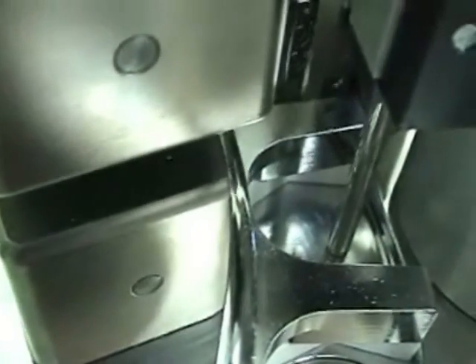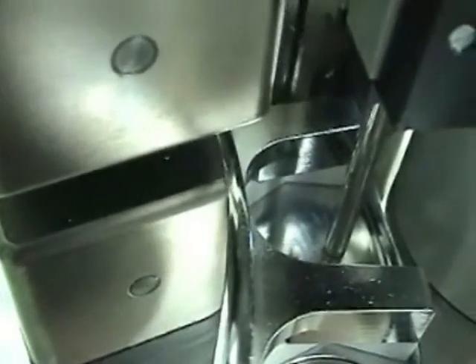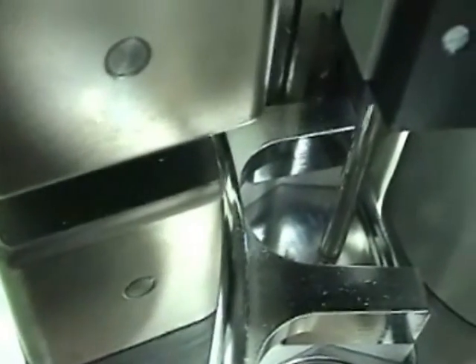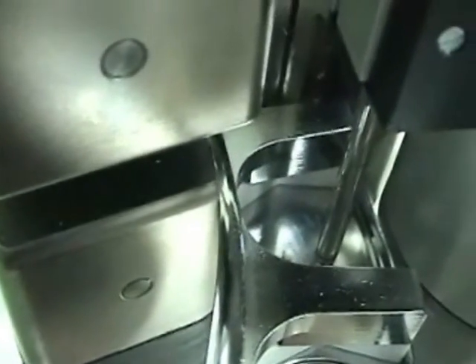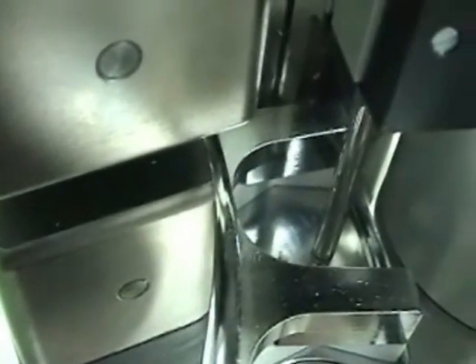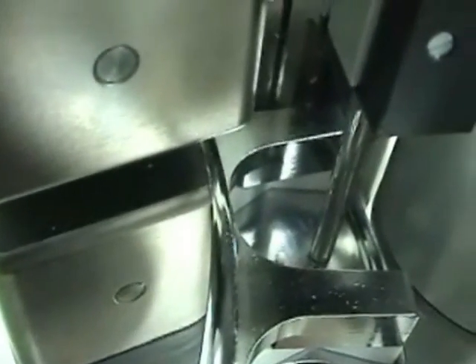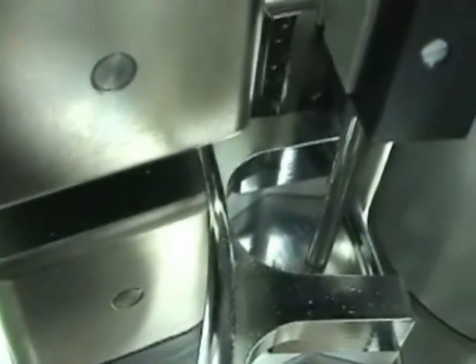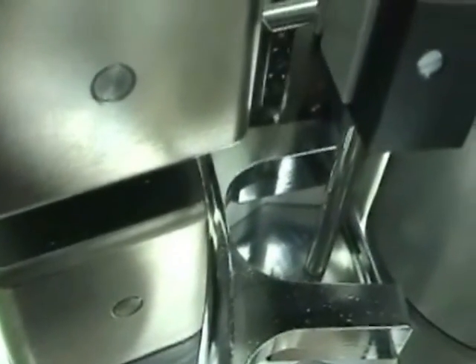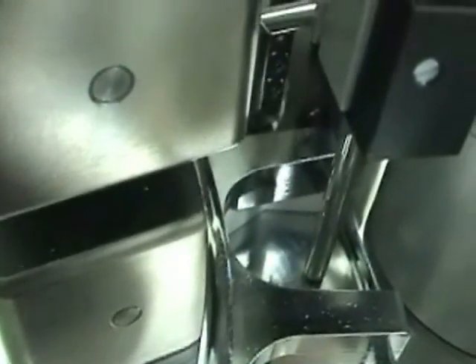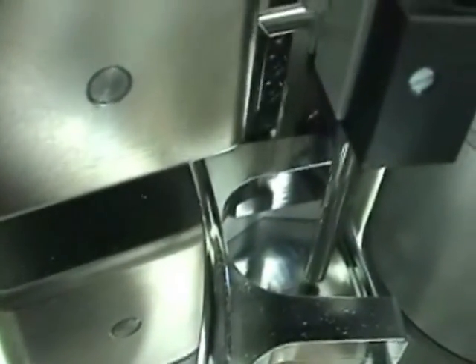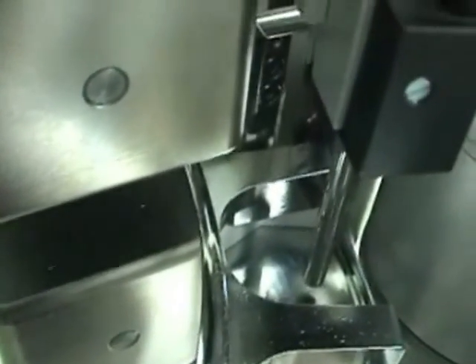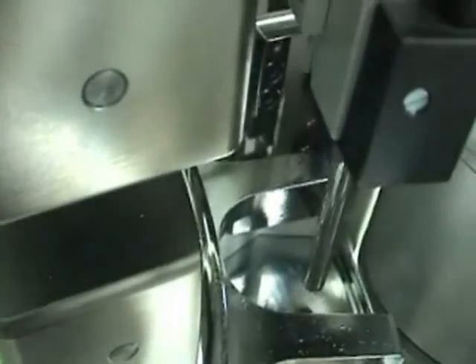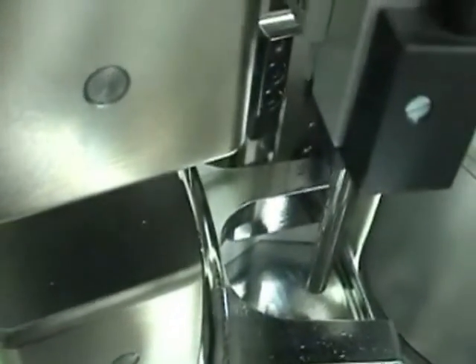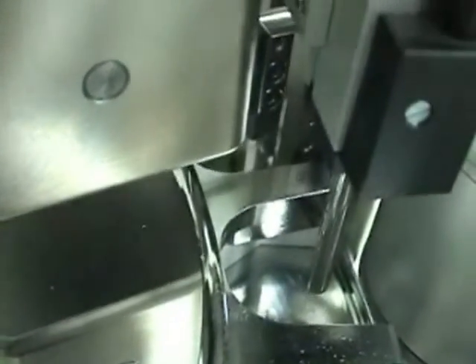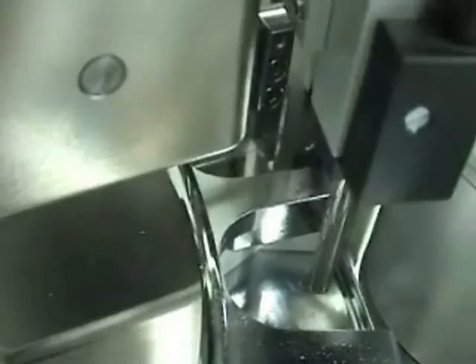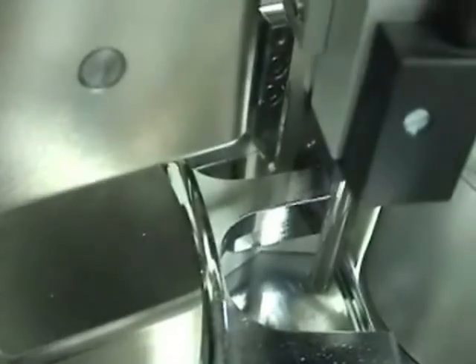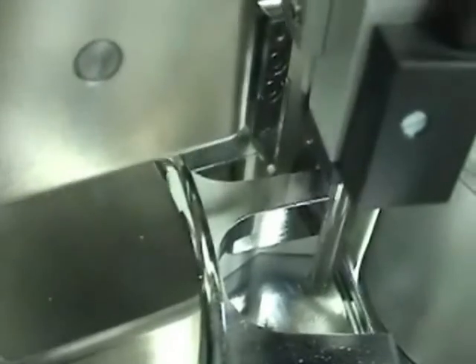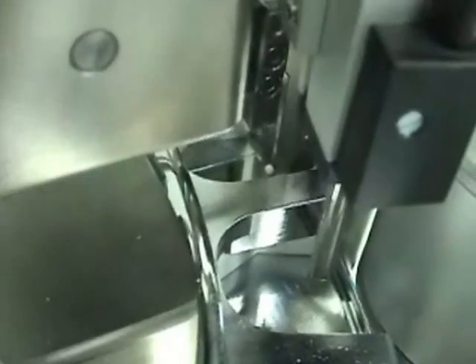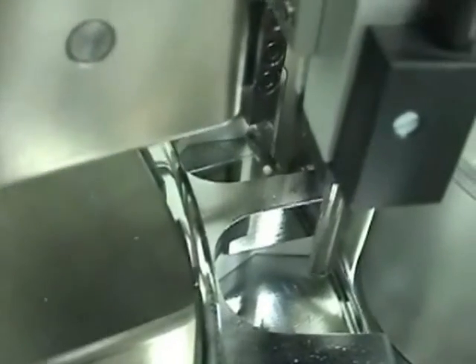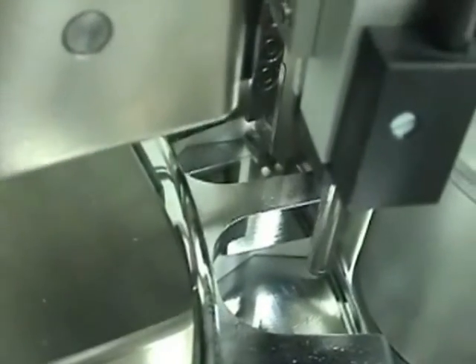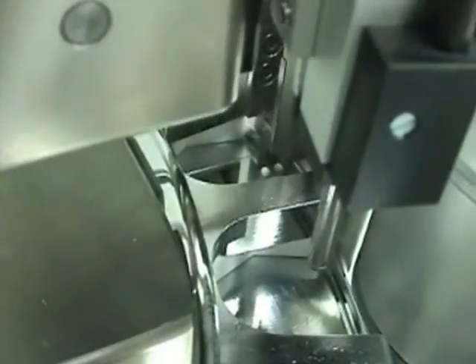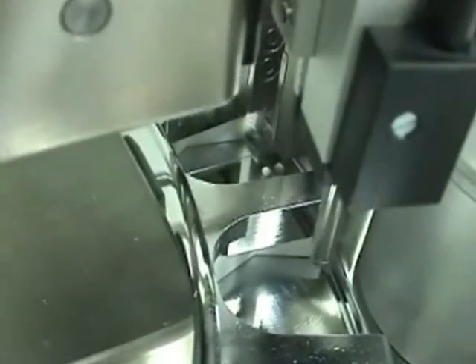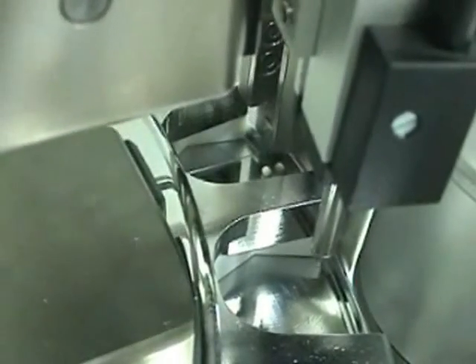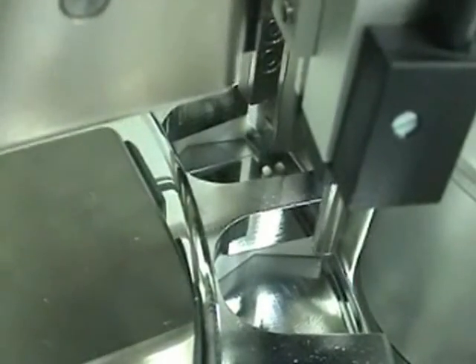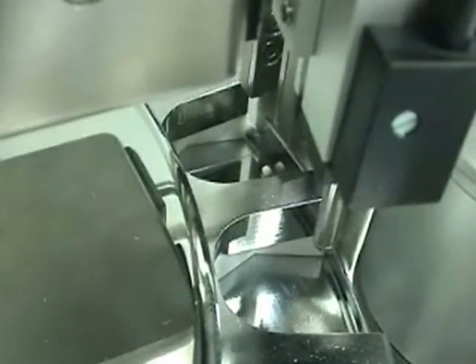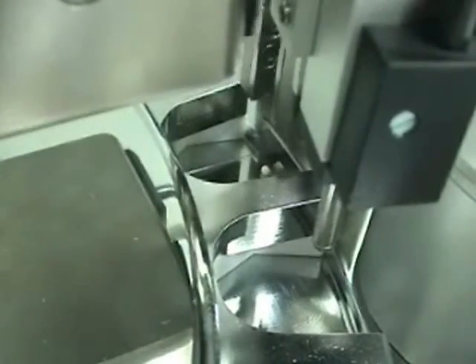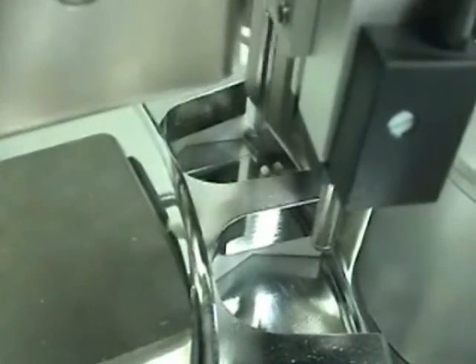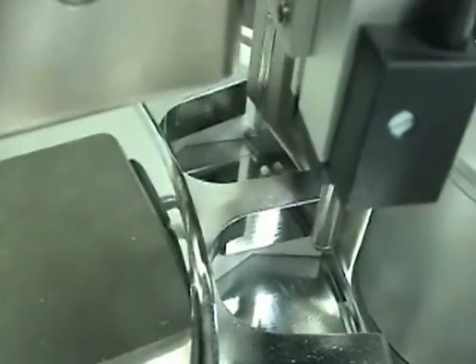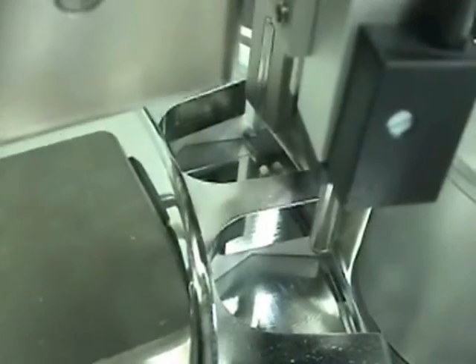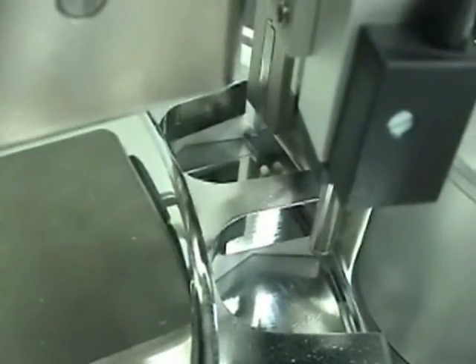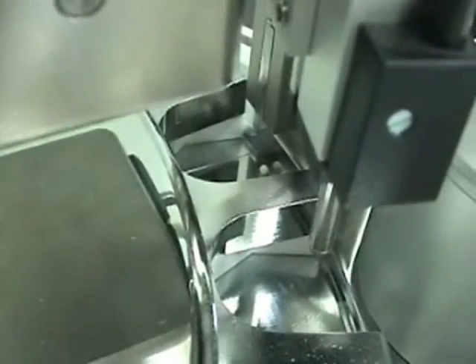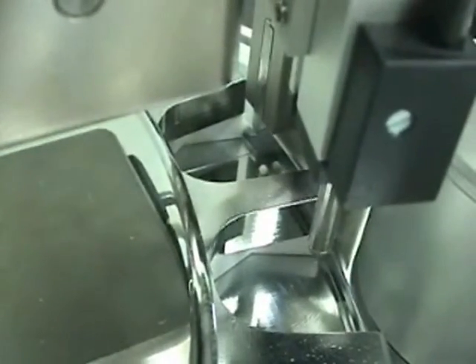Coupled with a device called the OZB, this allows for correct positioning at the hardness station, seen here.